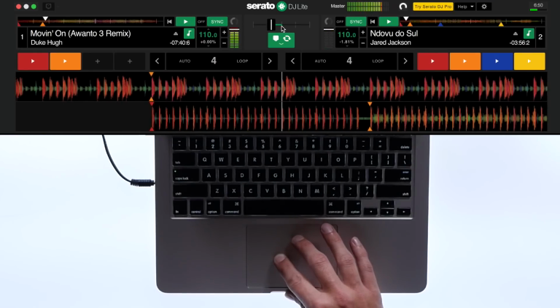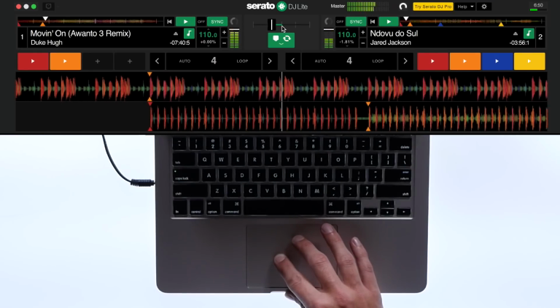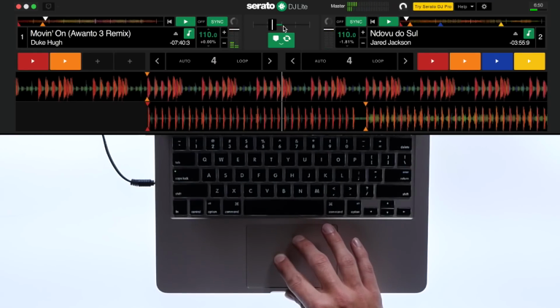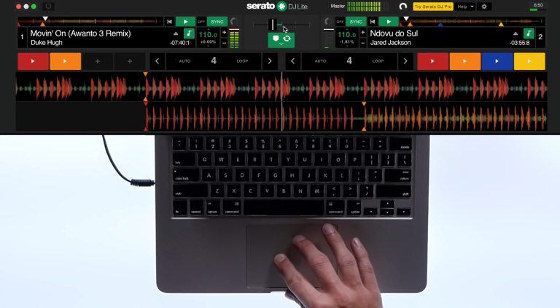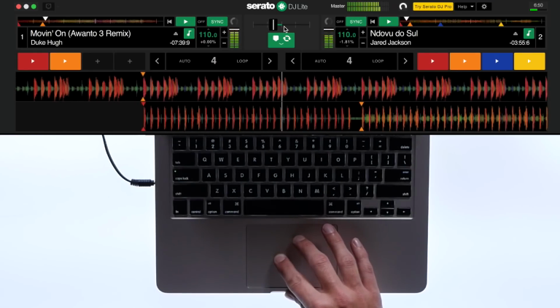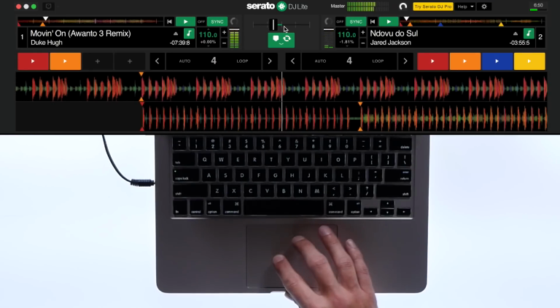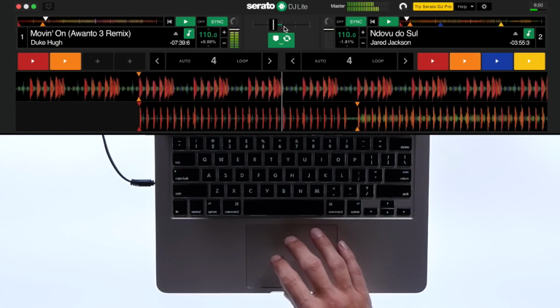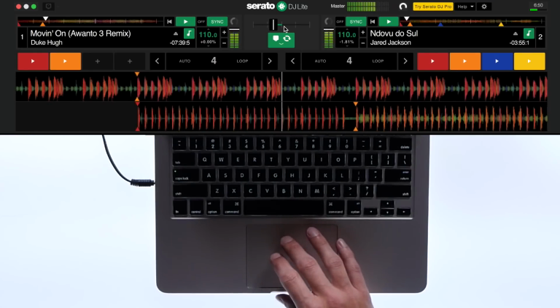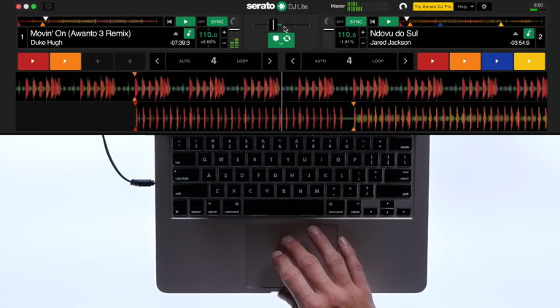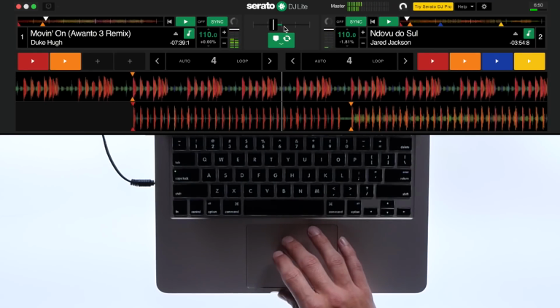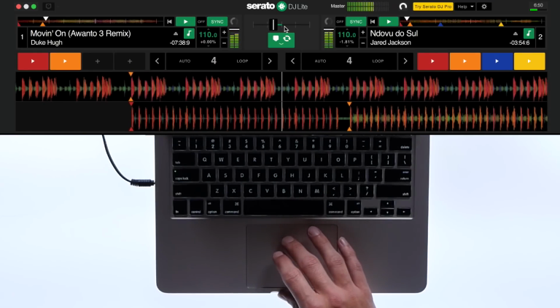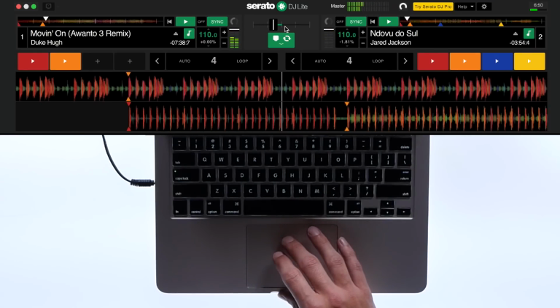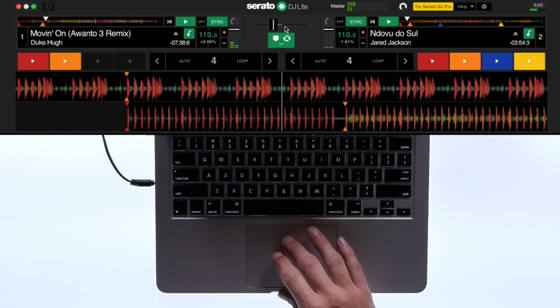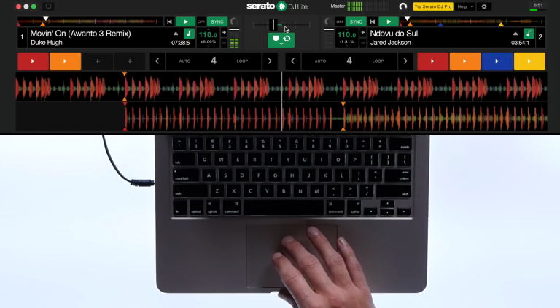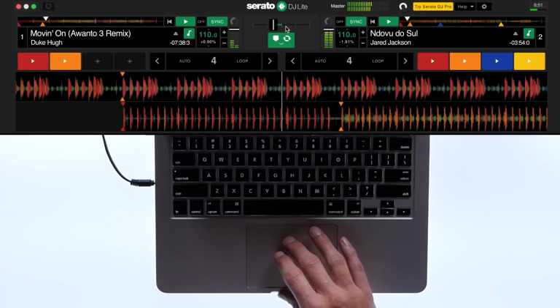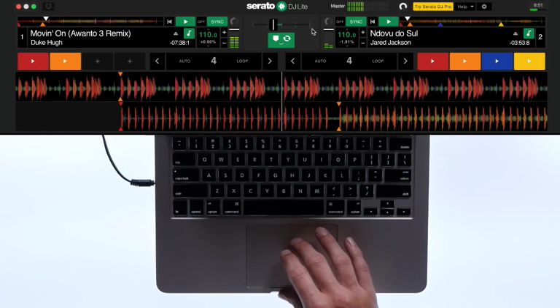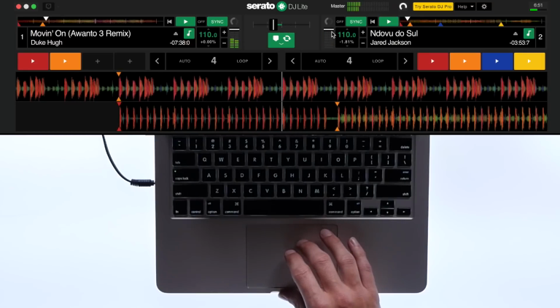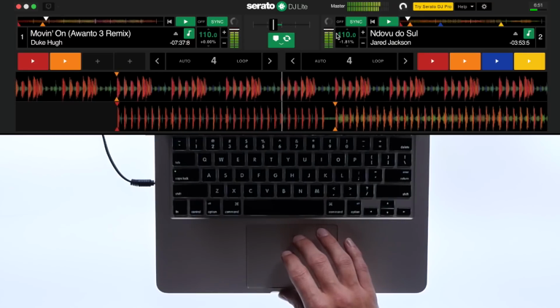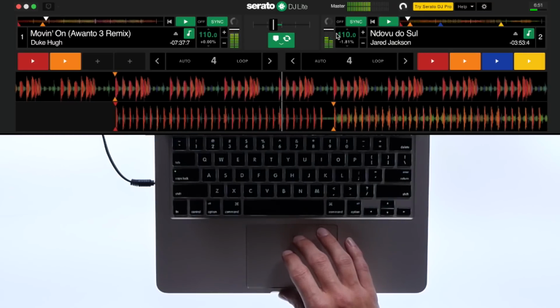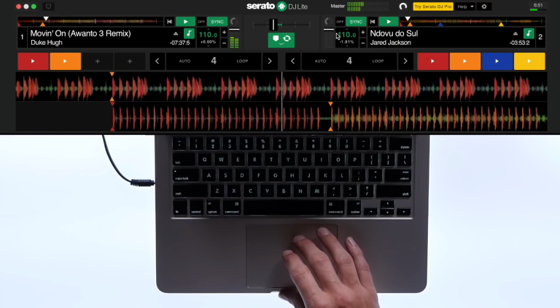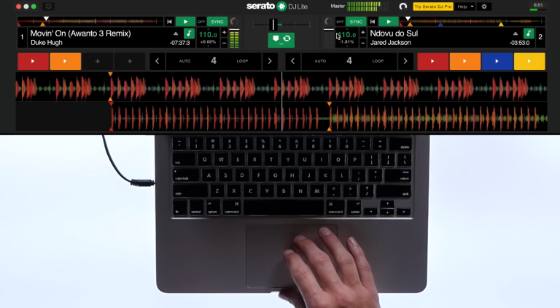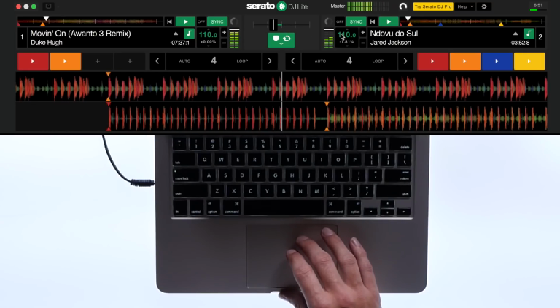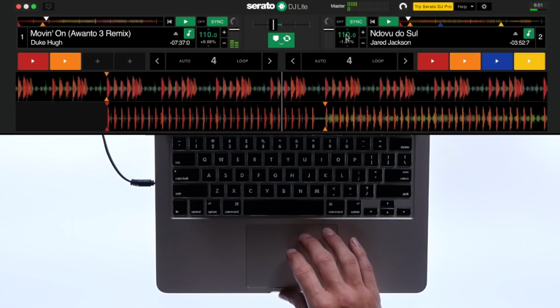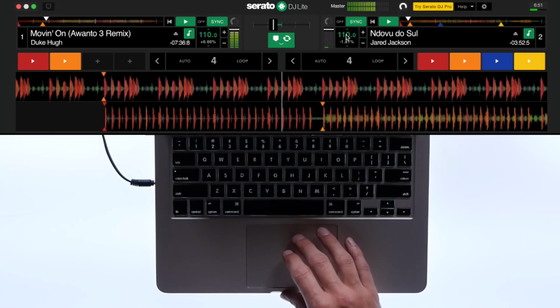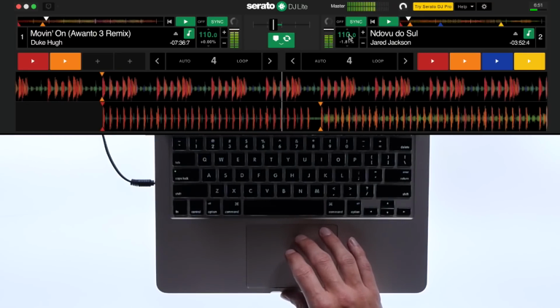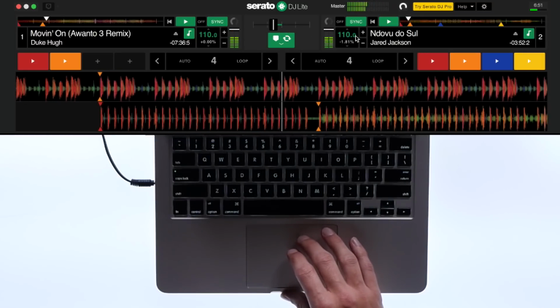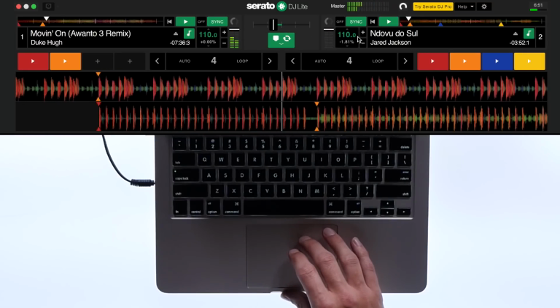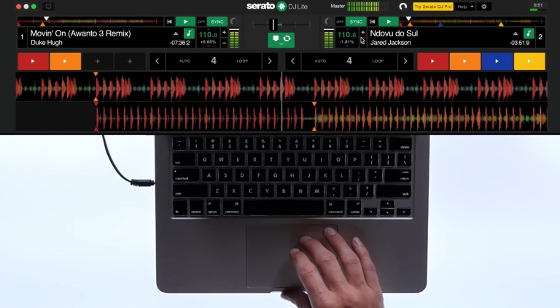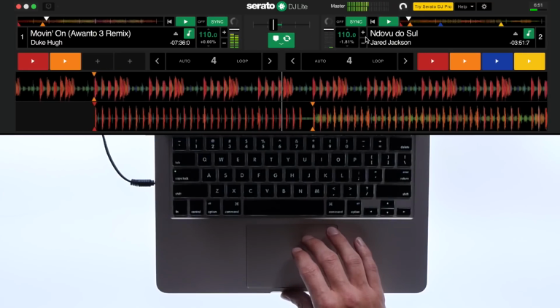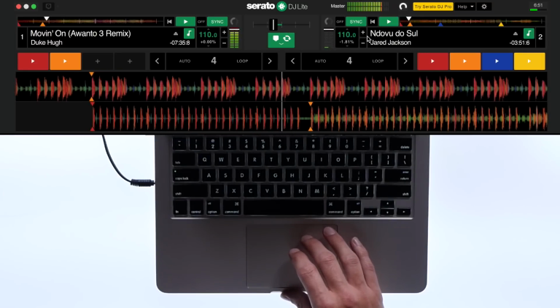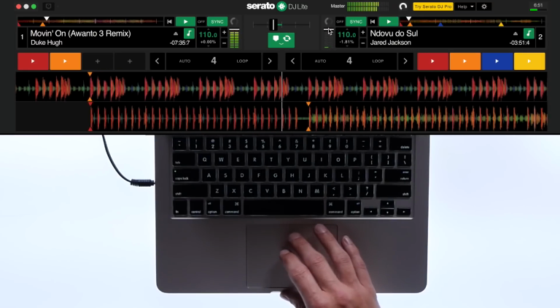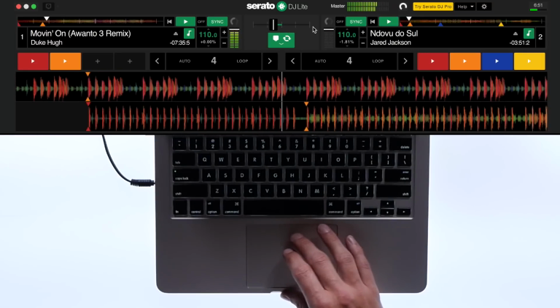If you drop your track a little early or late, you can use the nudge button, signified by the plus or minus sign, to adjust.